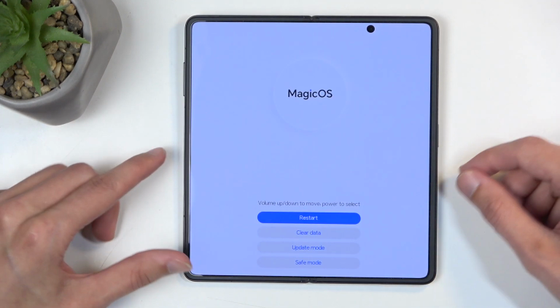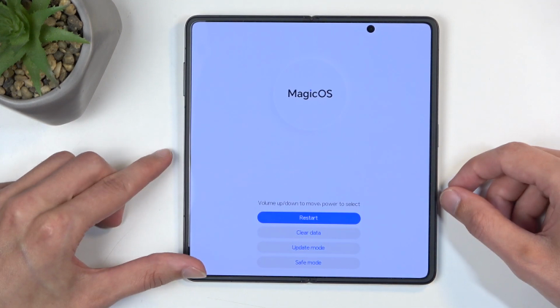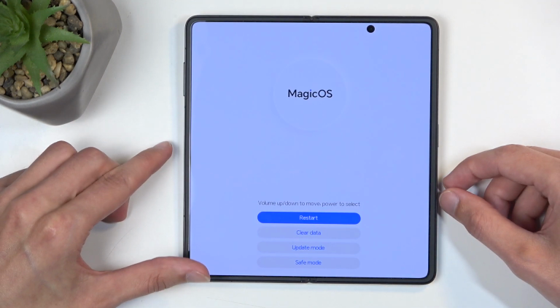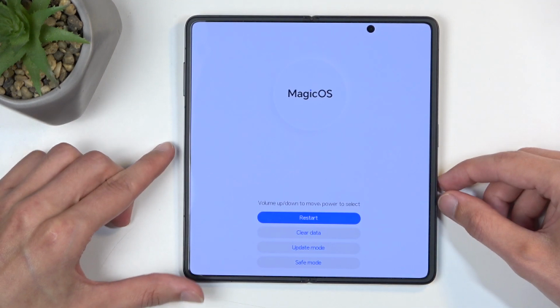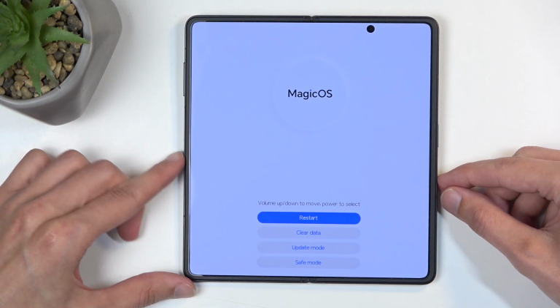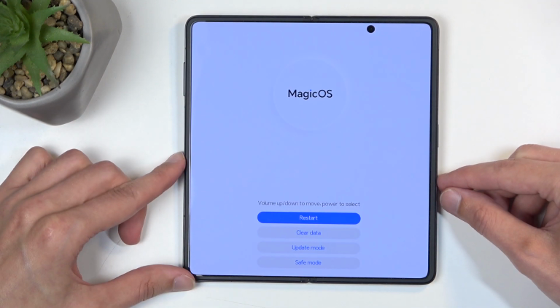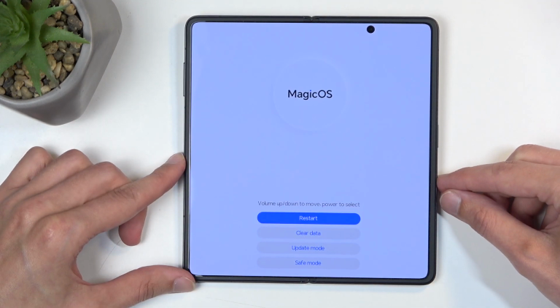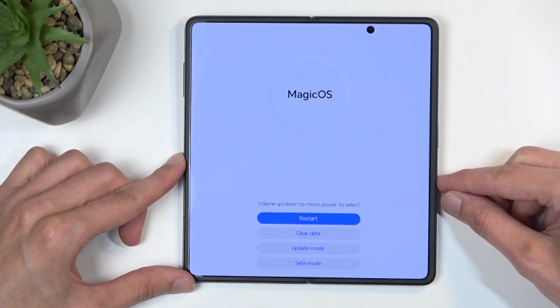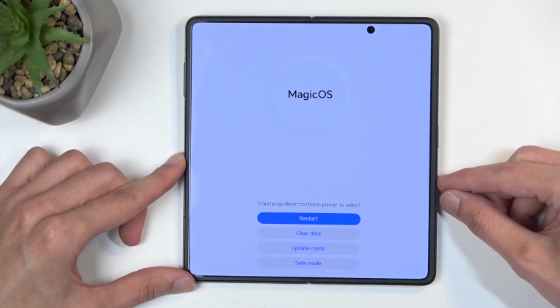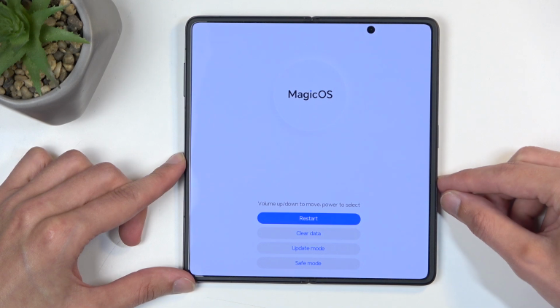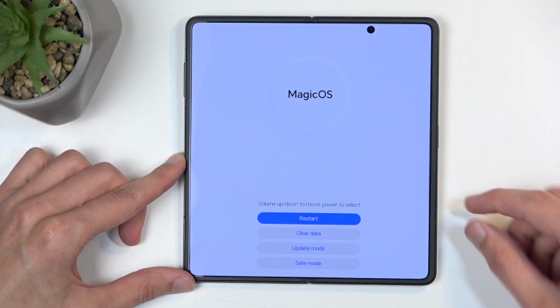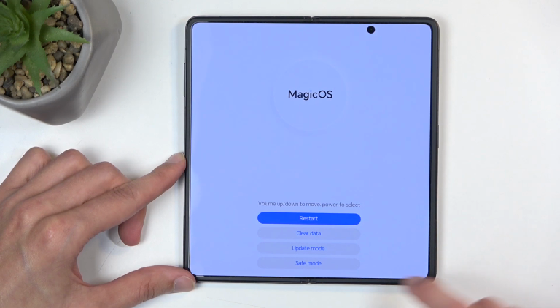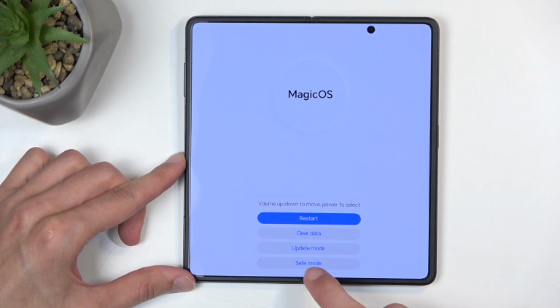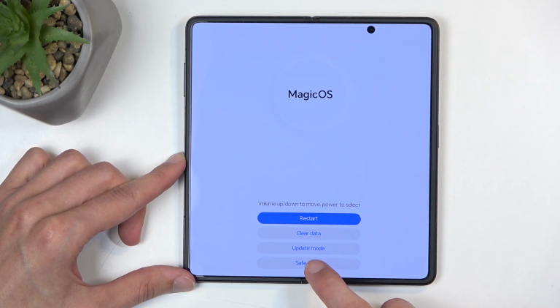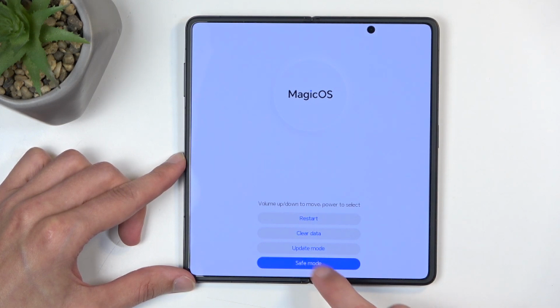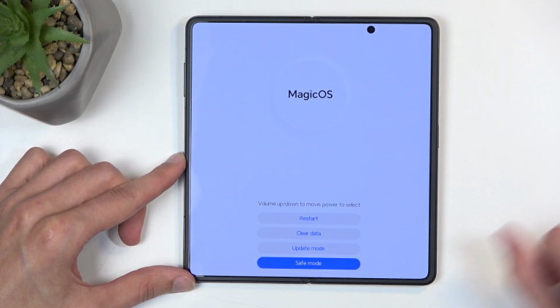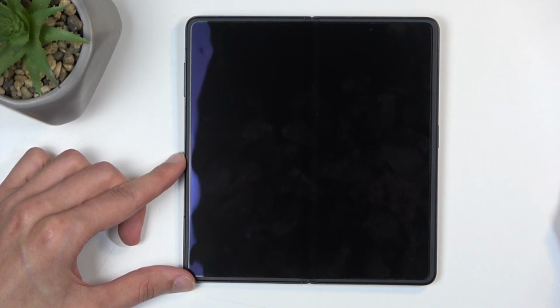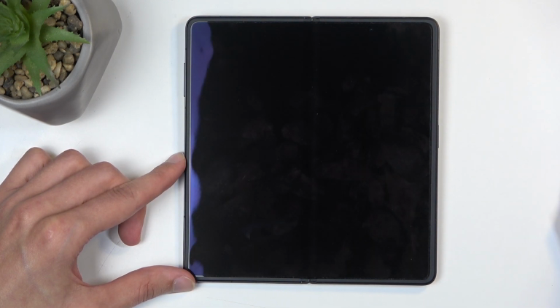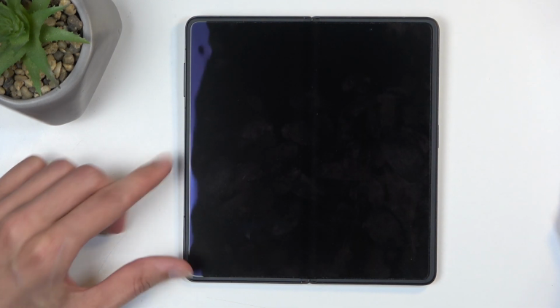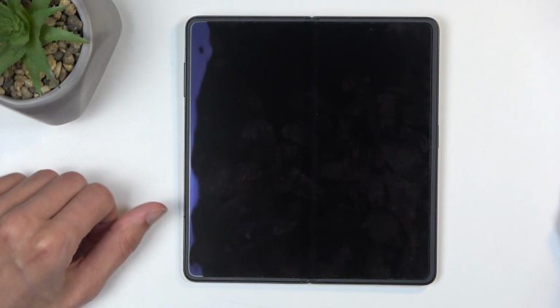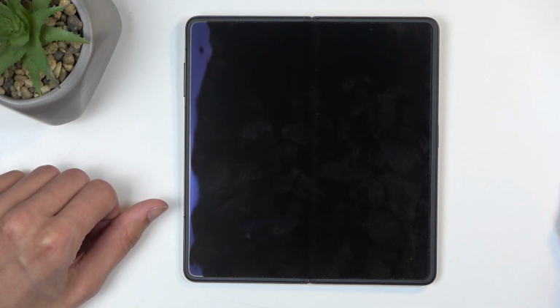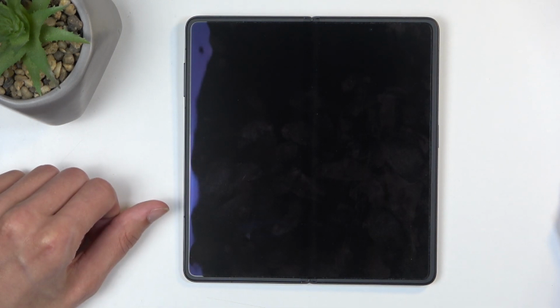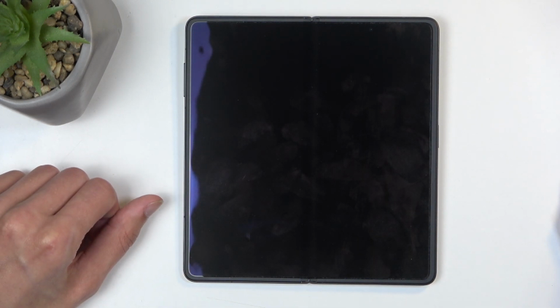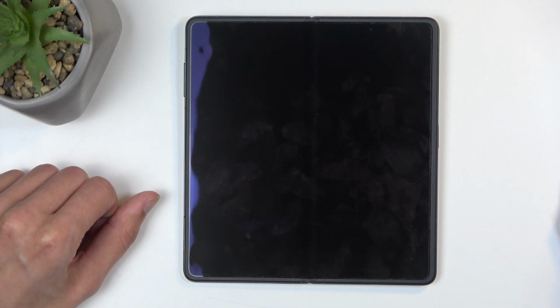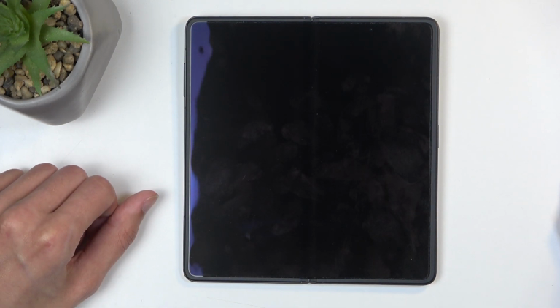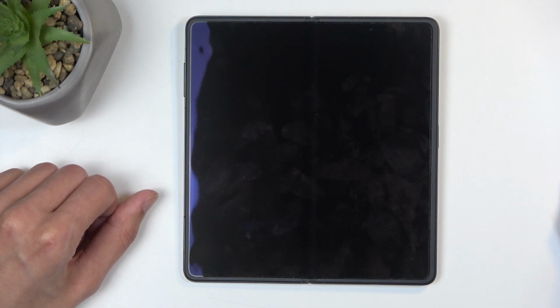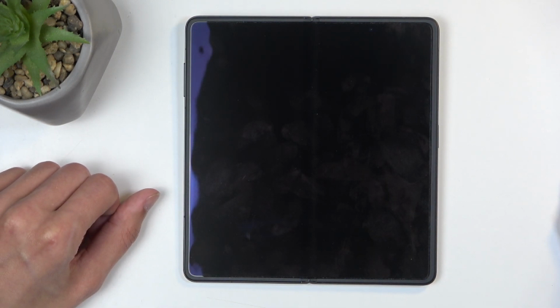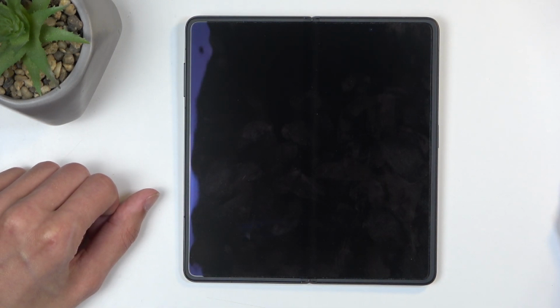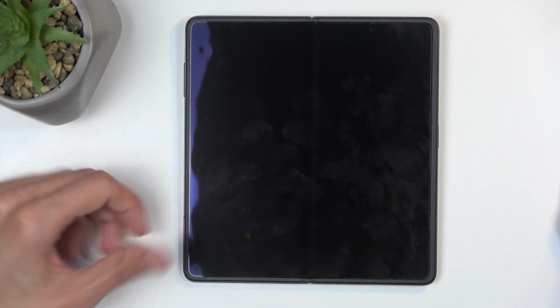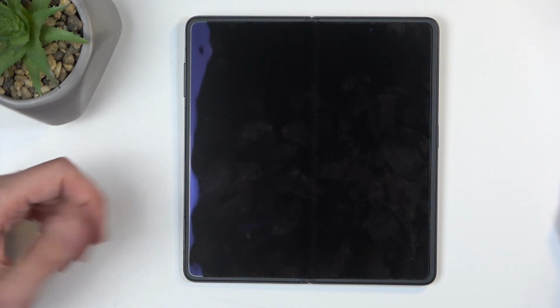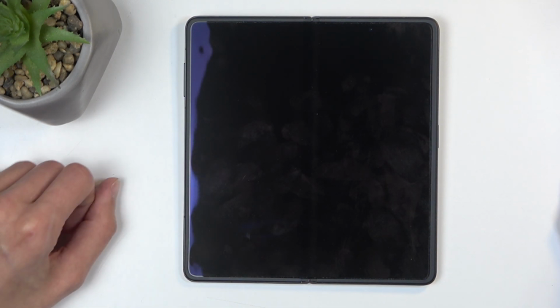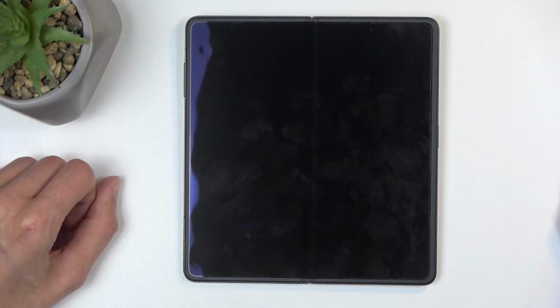This will boot us into recovery mode, from which we can select safe mode from the bottom right, and the device will now boot into safe mode.